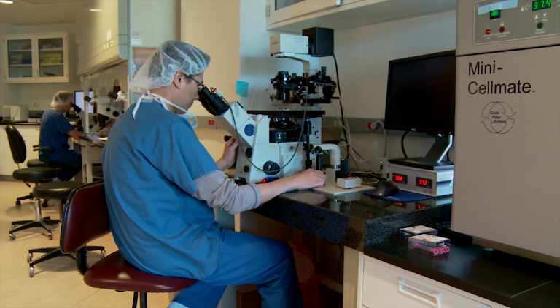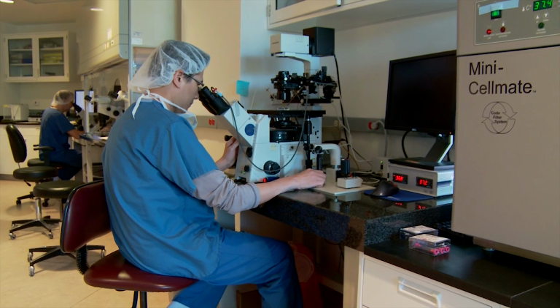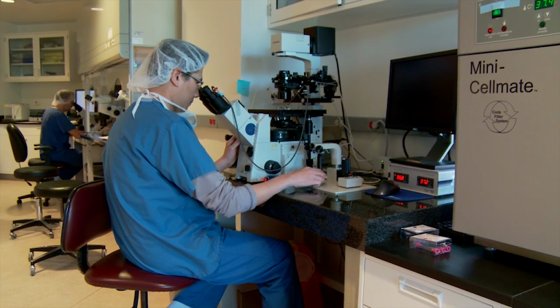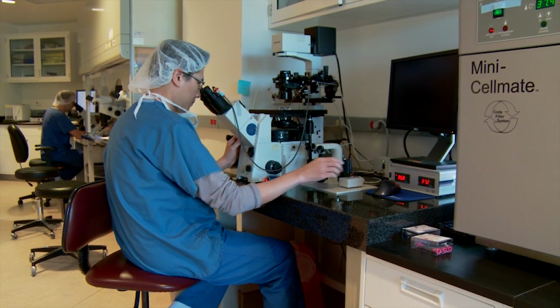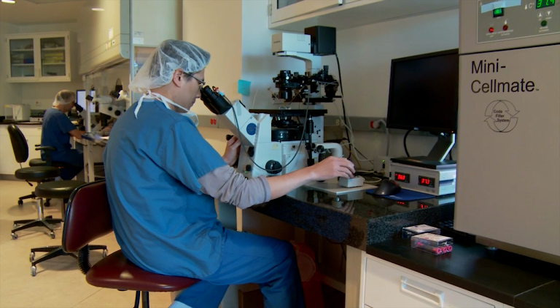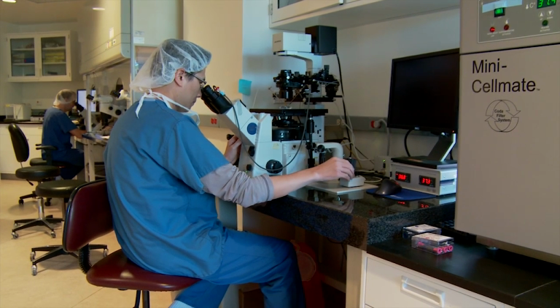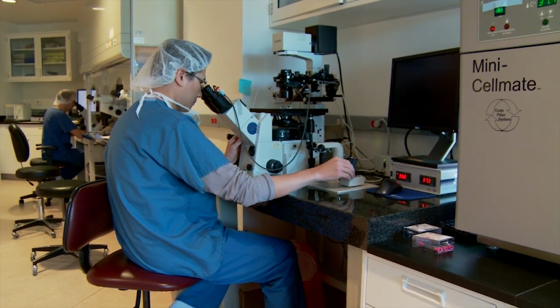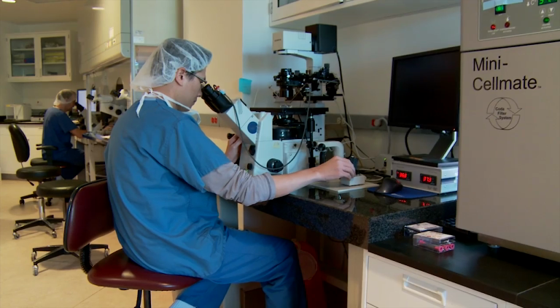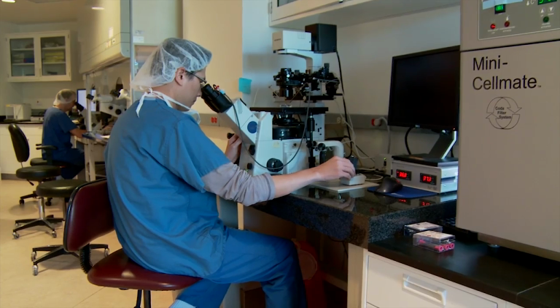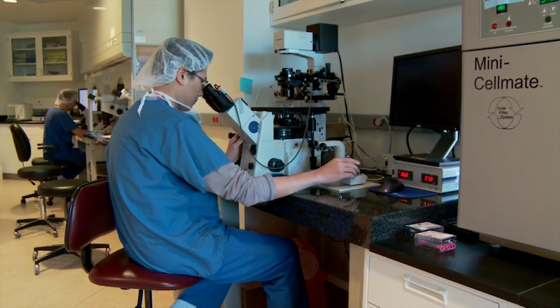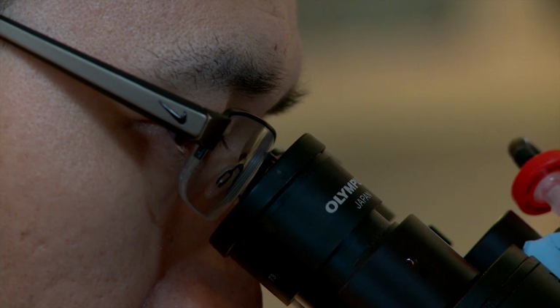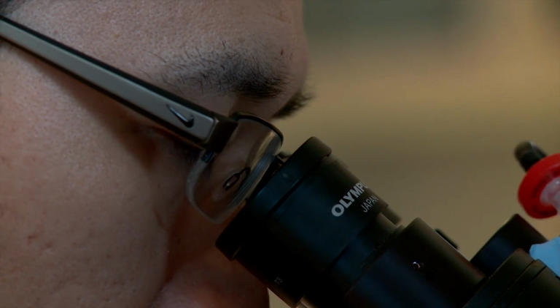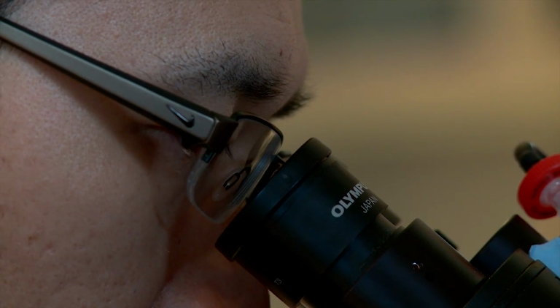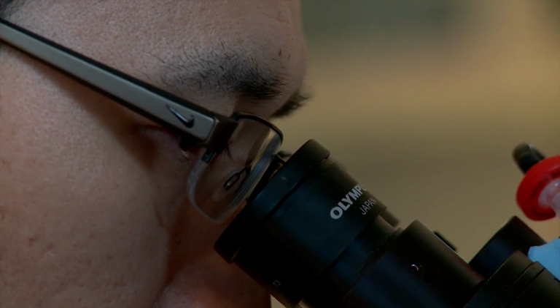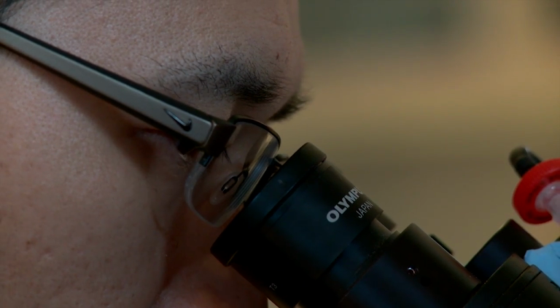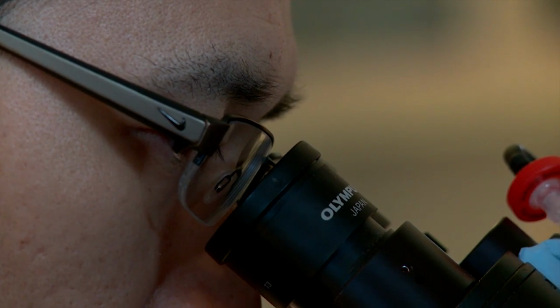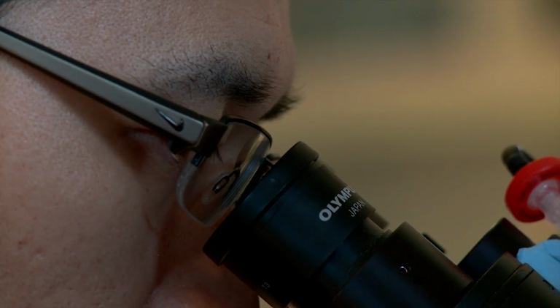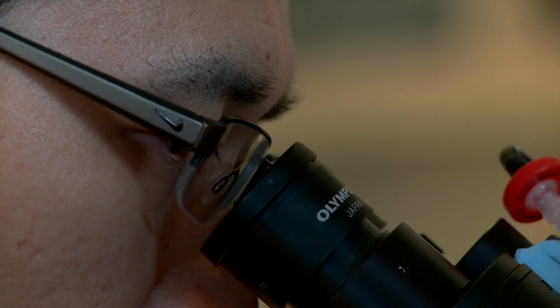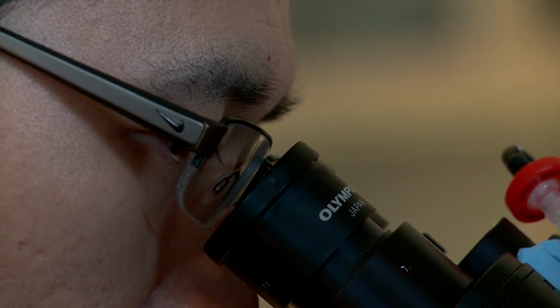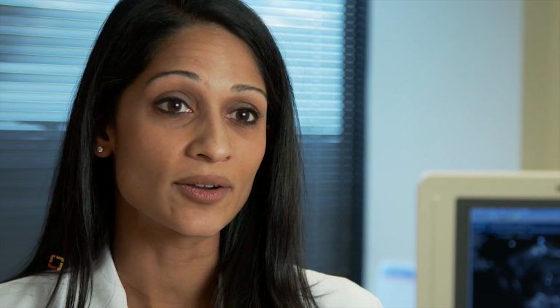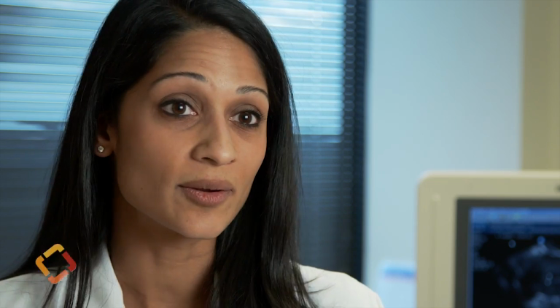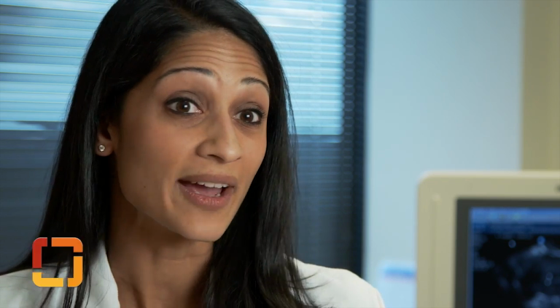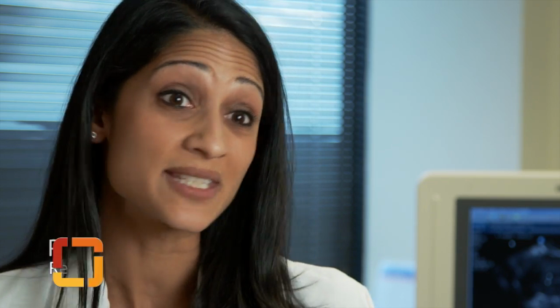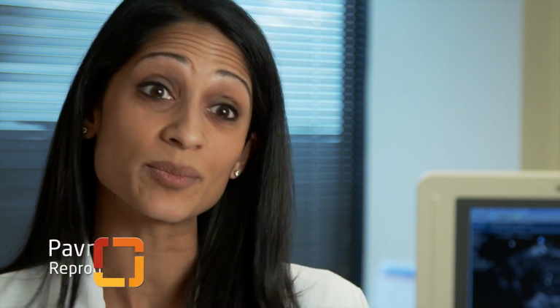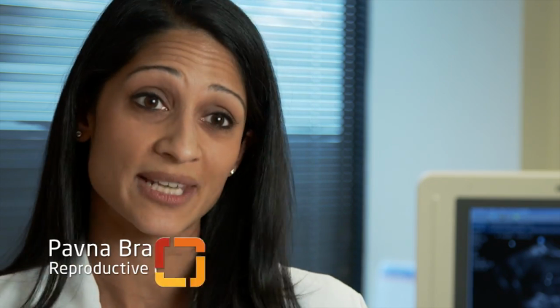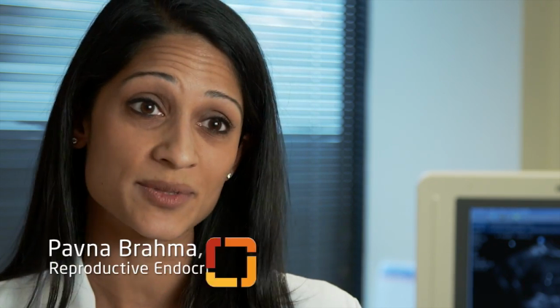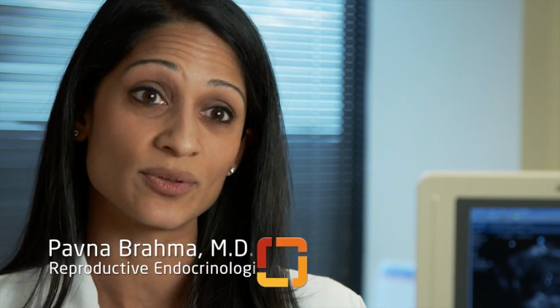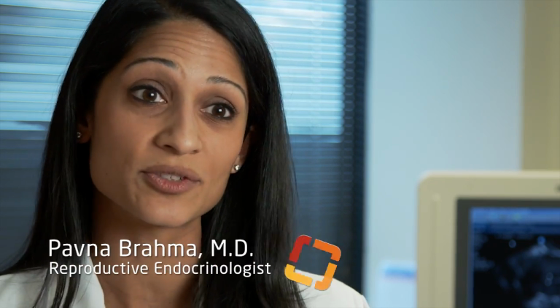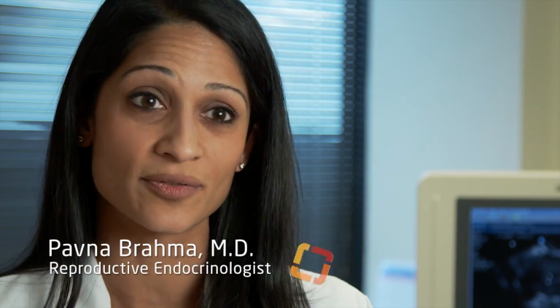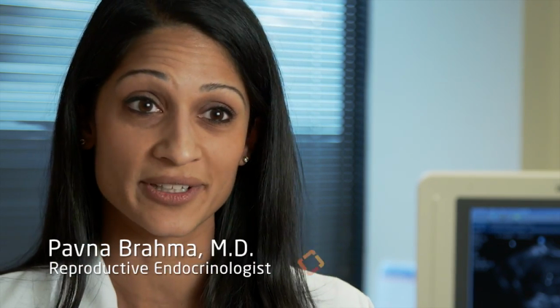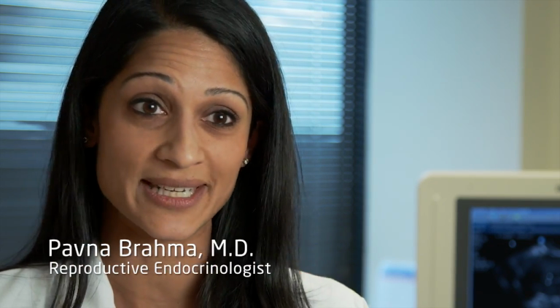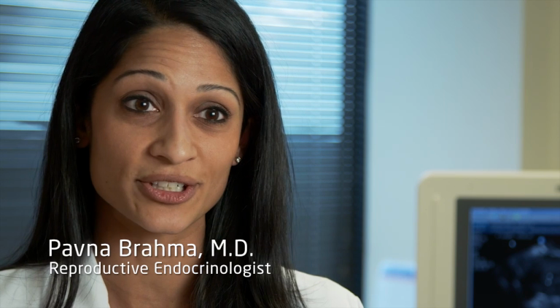In vitro fertilization is a great technology to help couples conceive. There are five simple steps to in vitro fertilization.